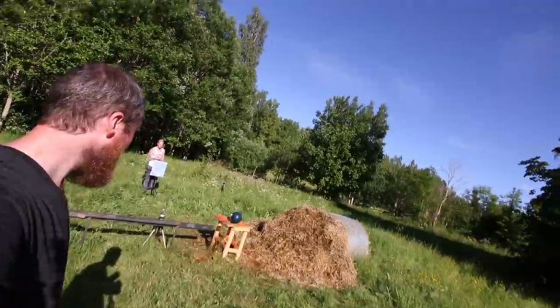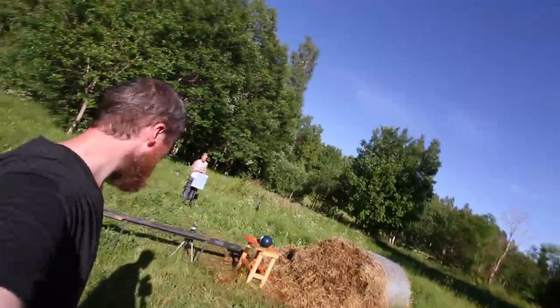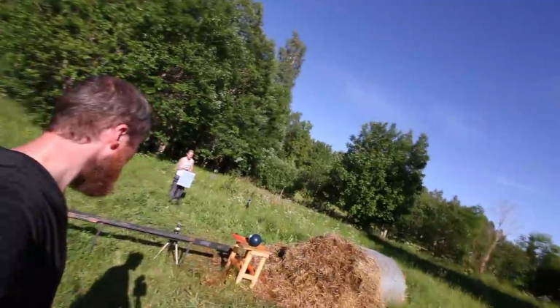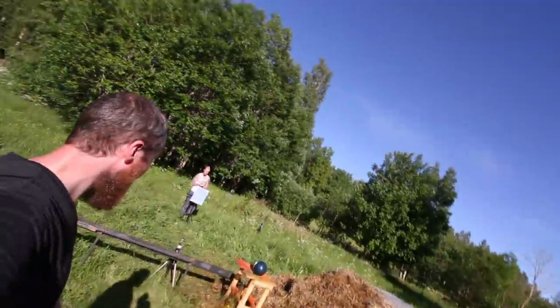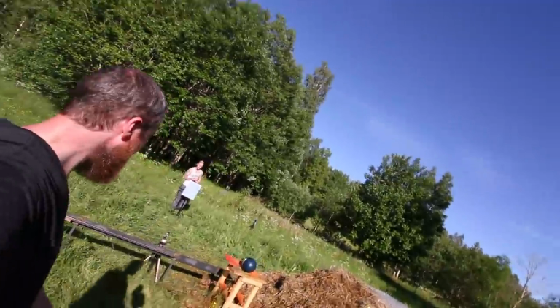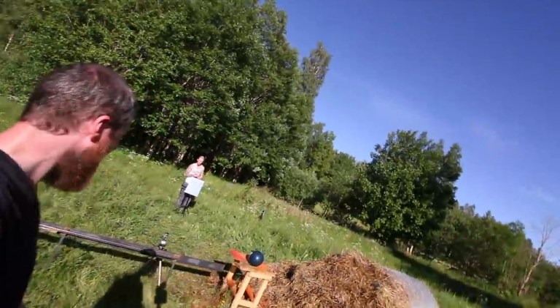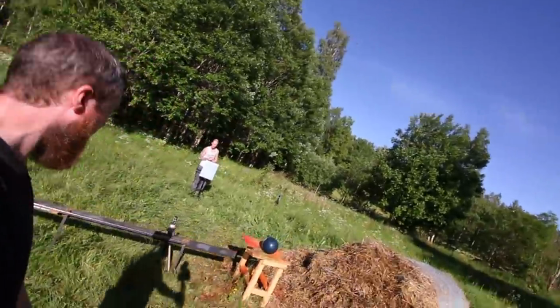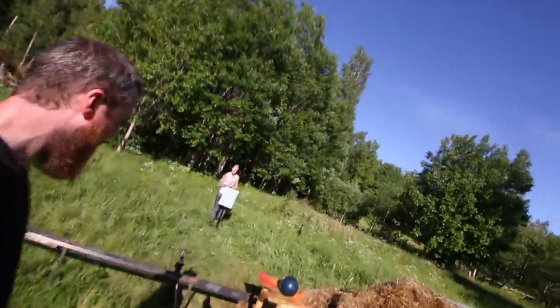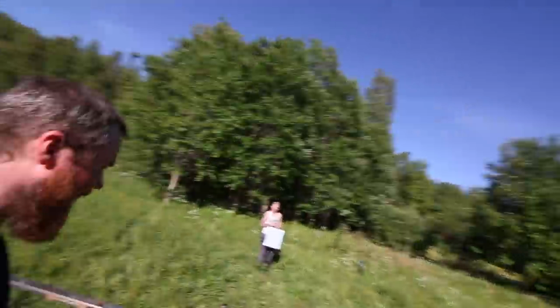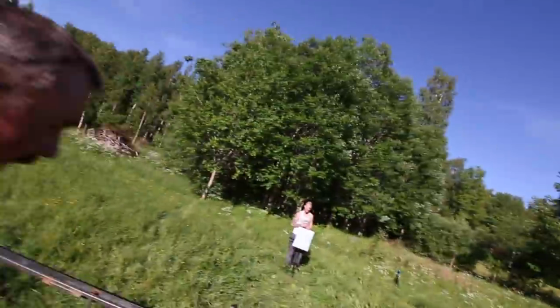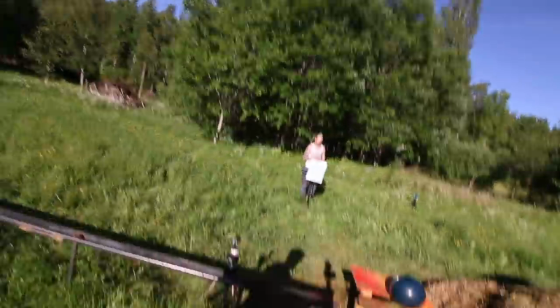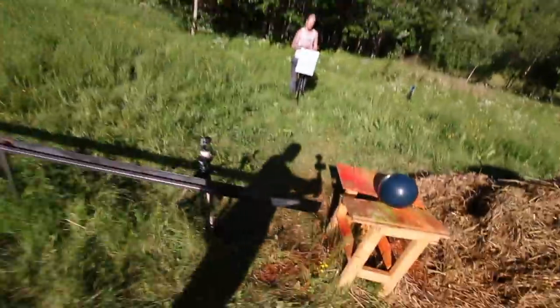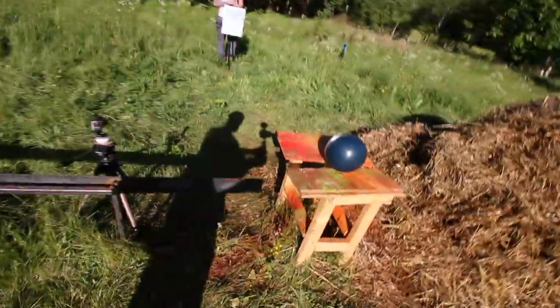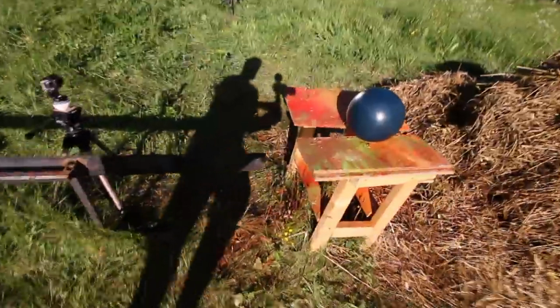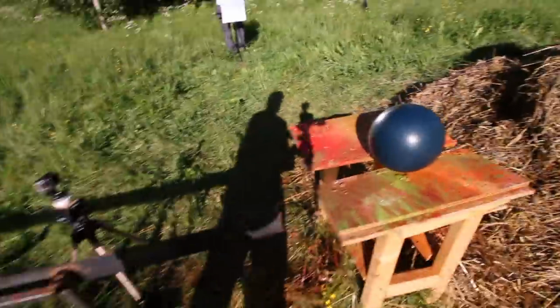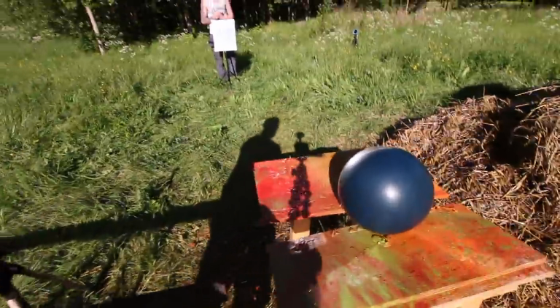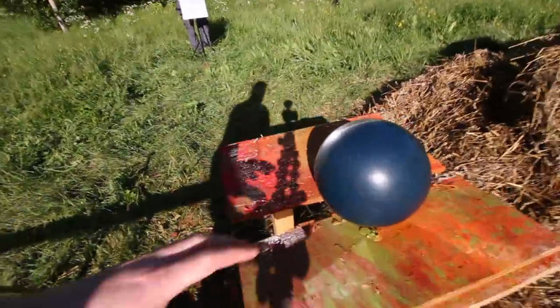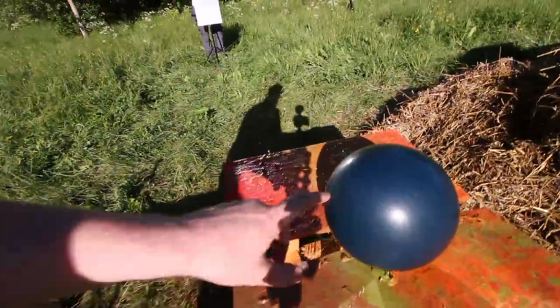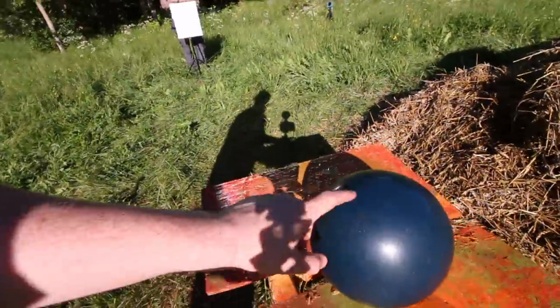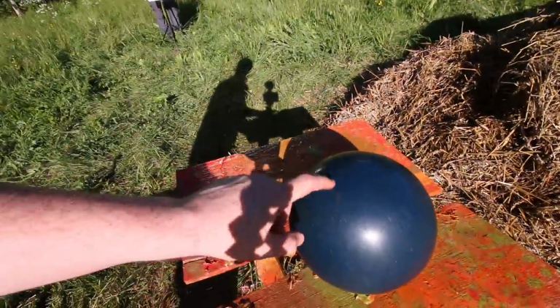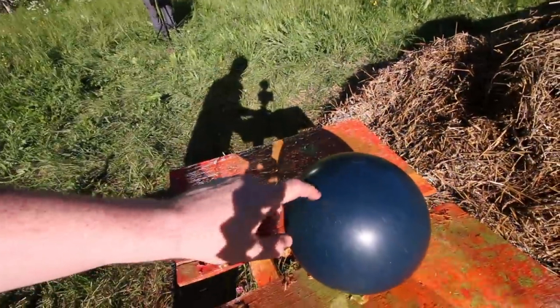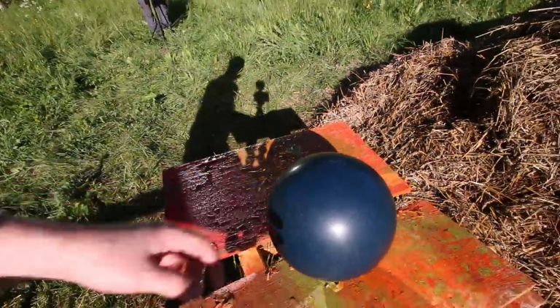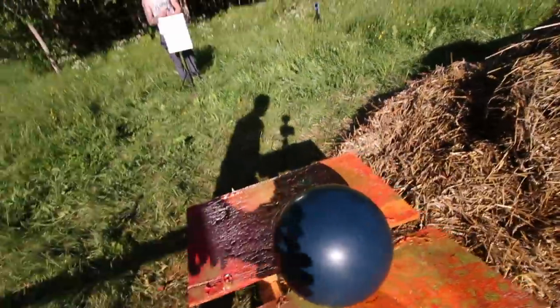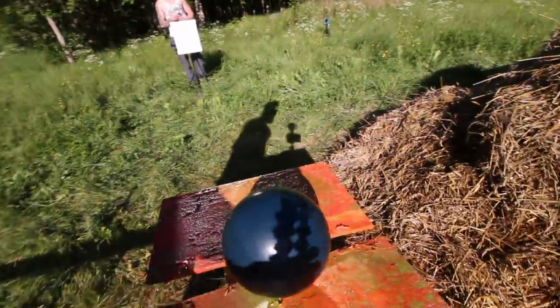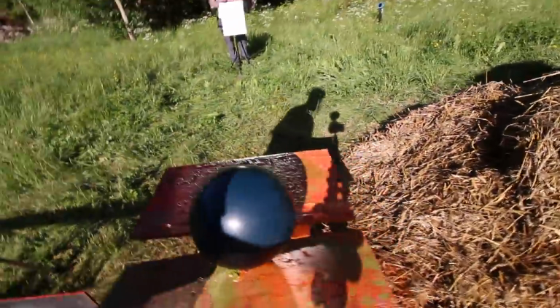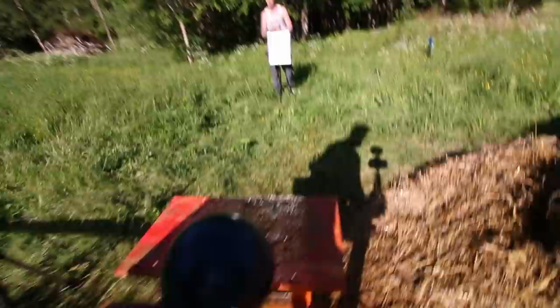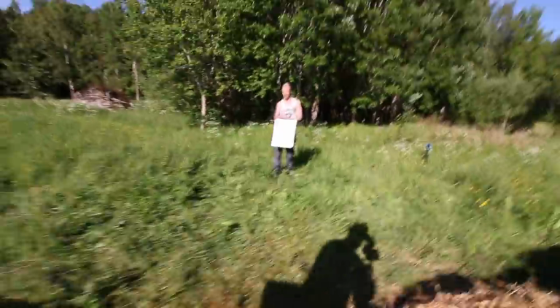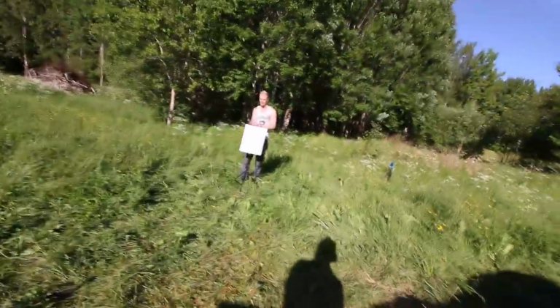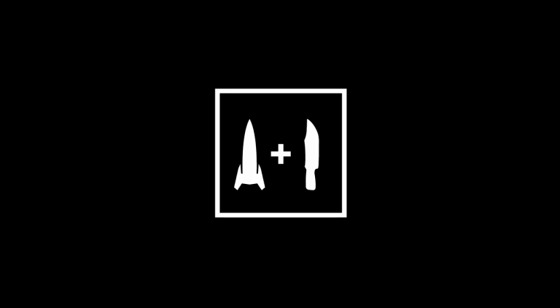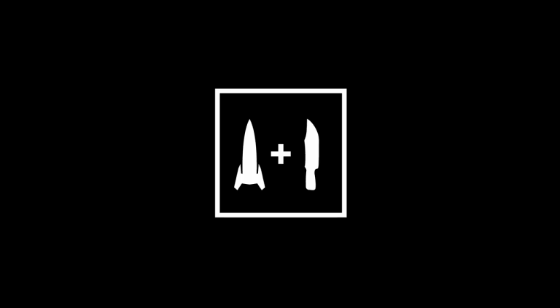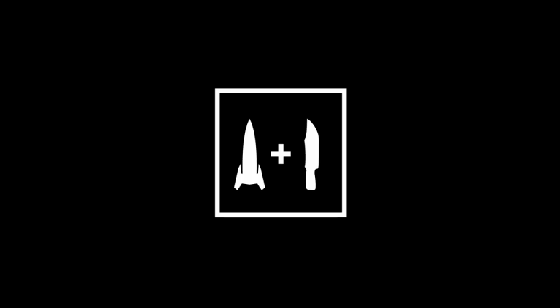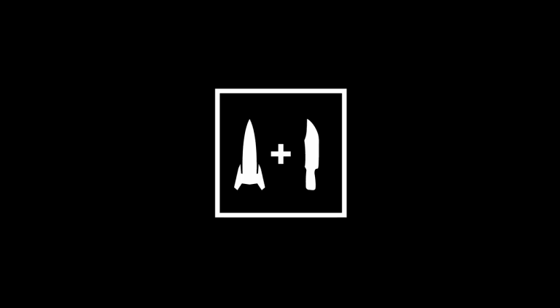Hey, we're gonna shoot an episode on a bowling ball. Bowling ball. Rock it, mate!